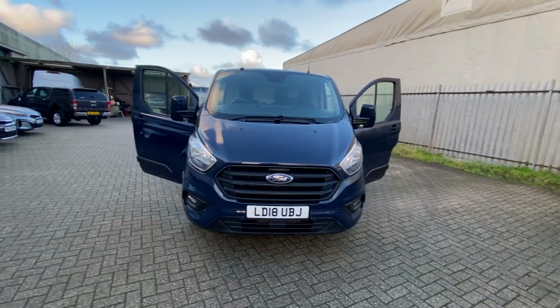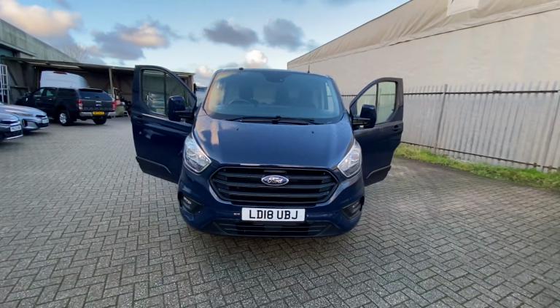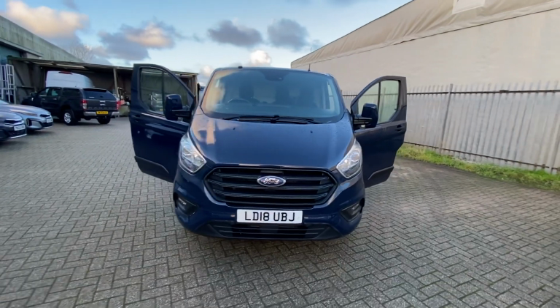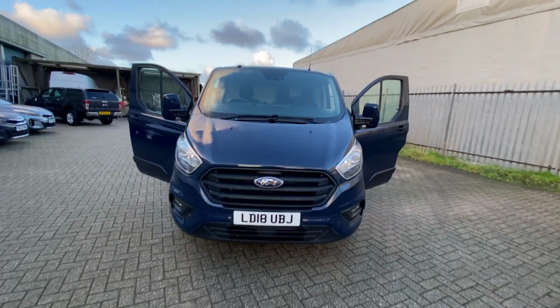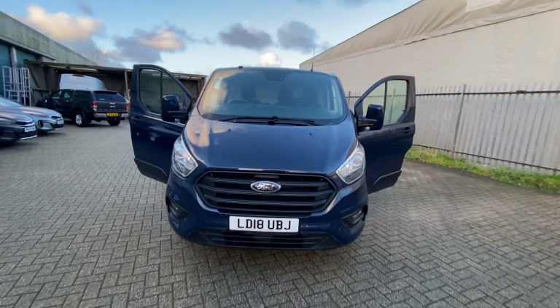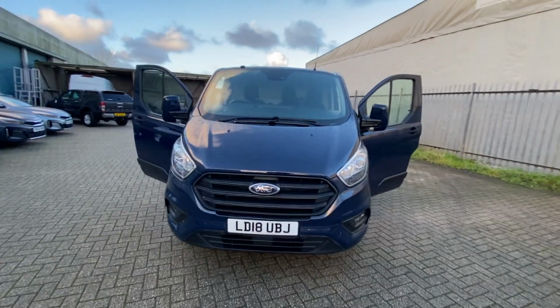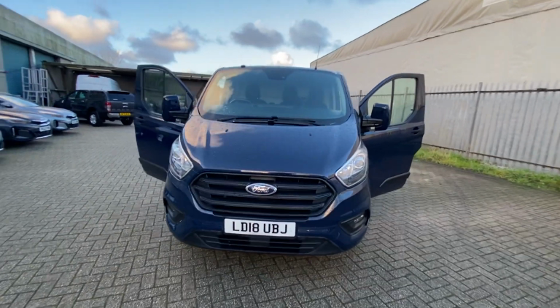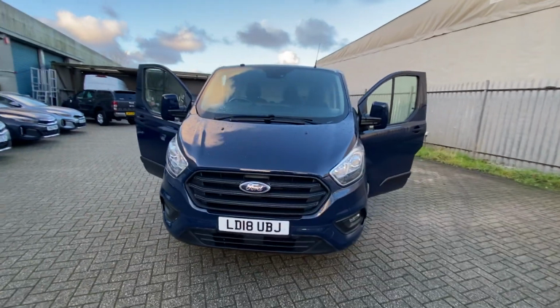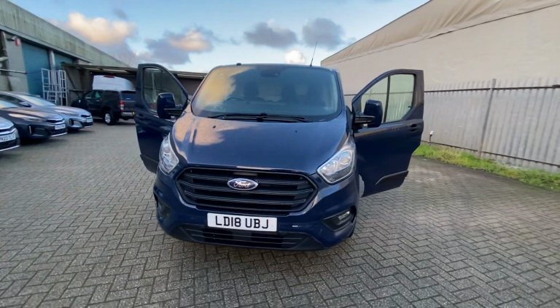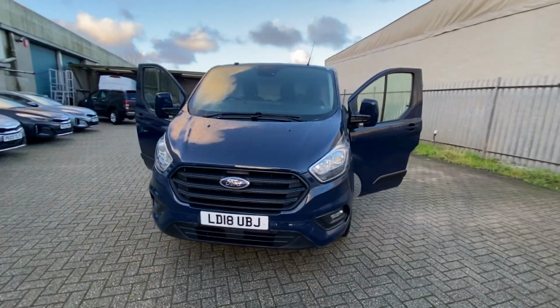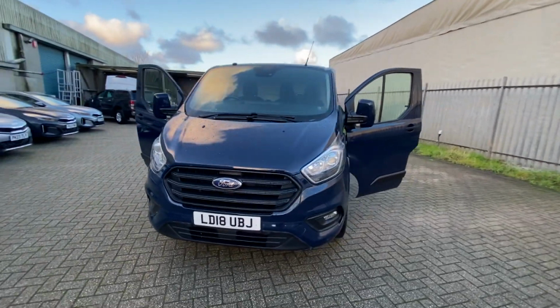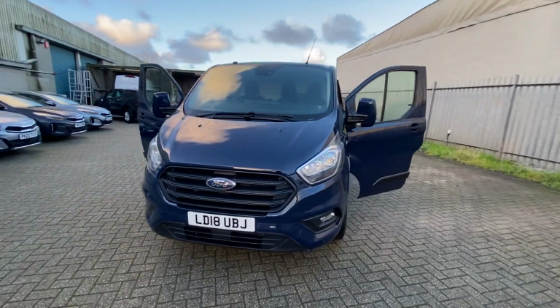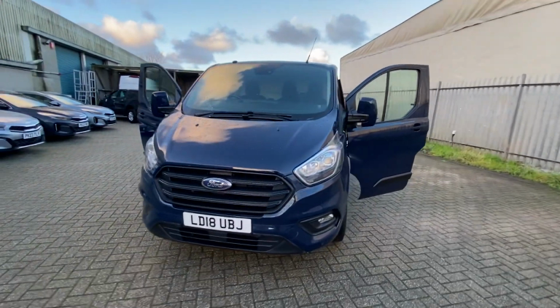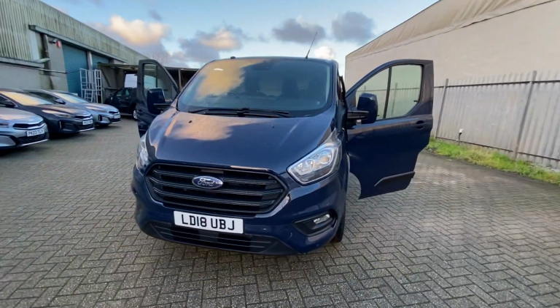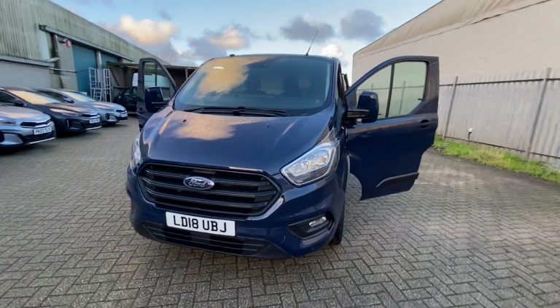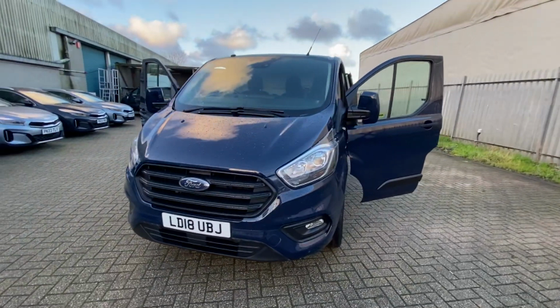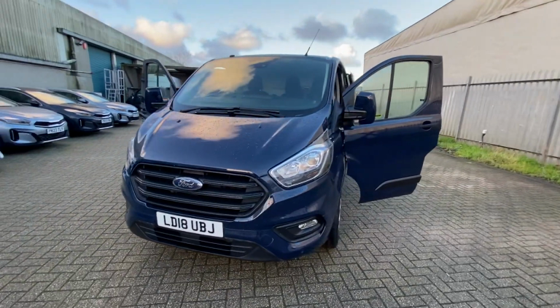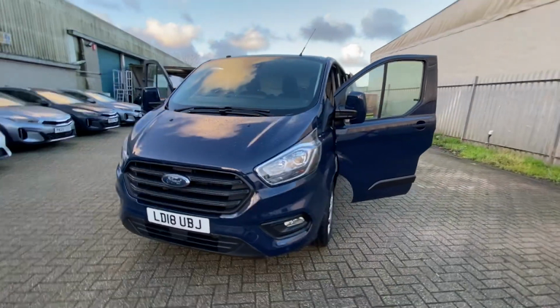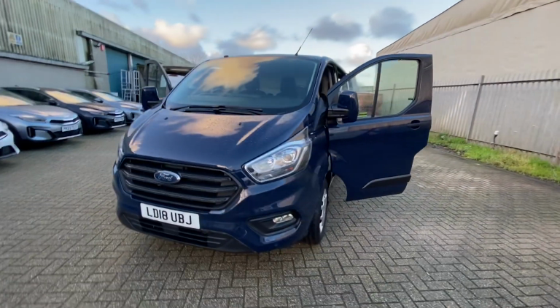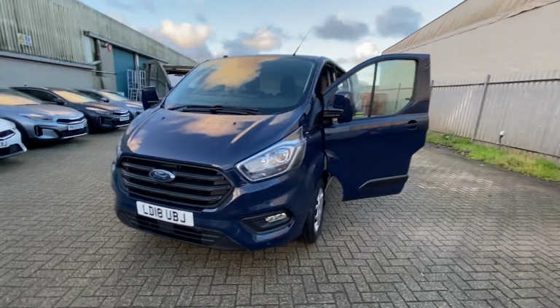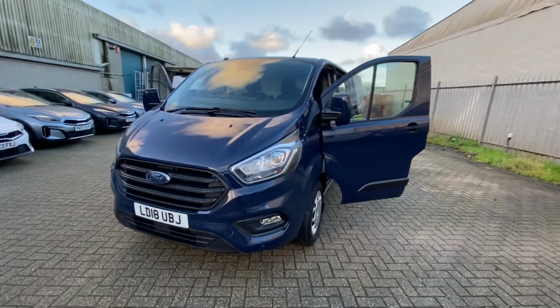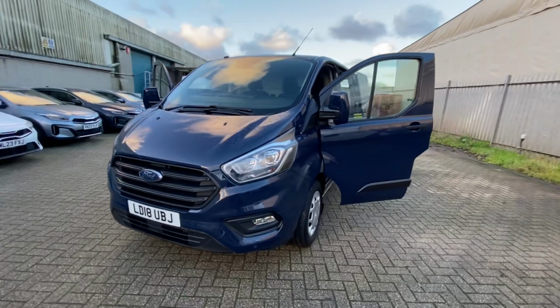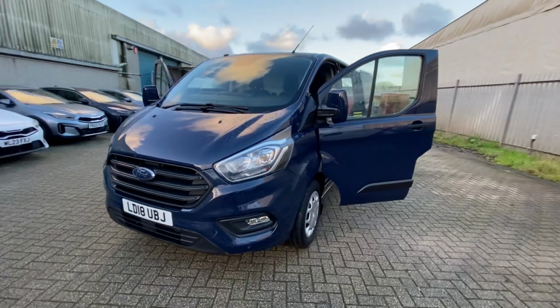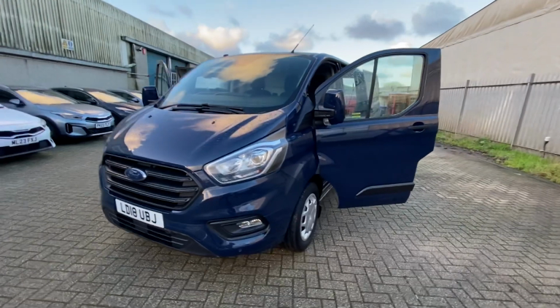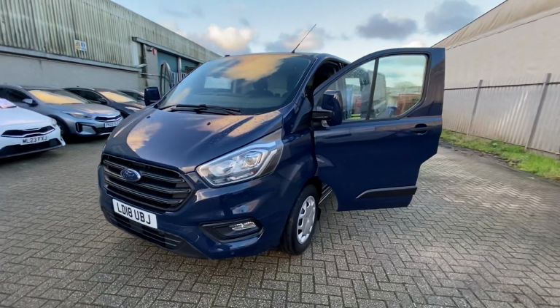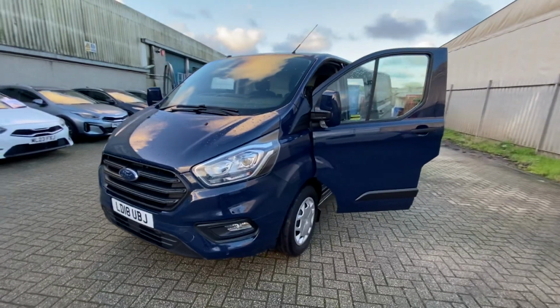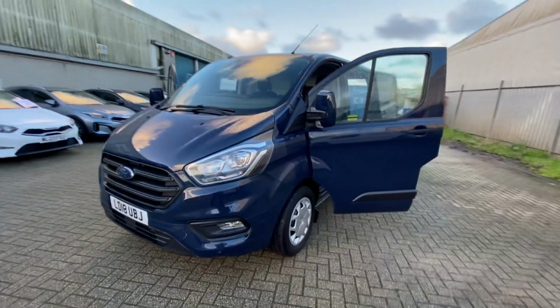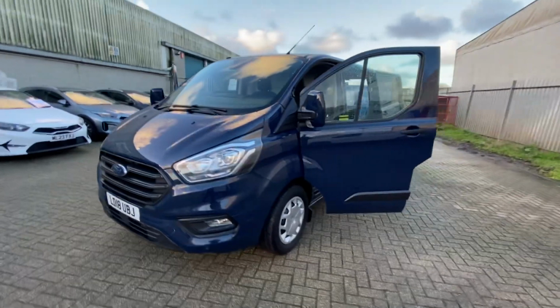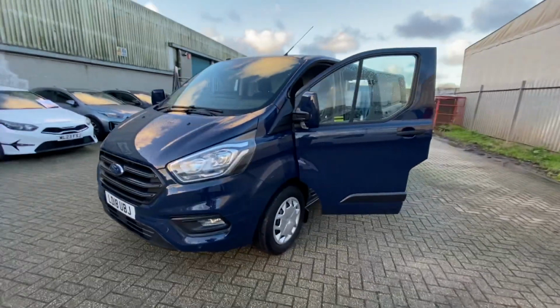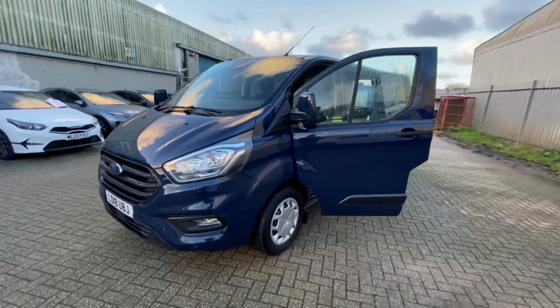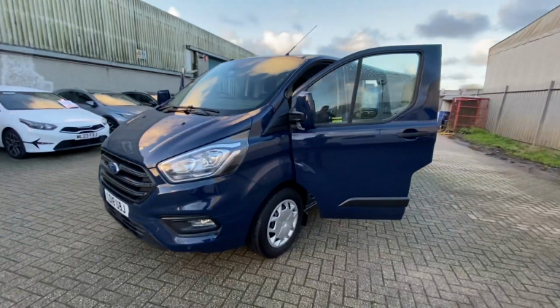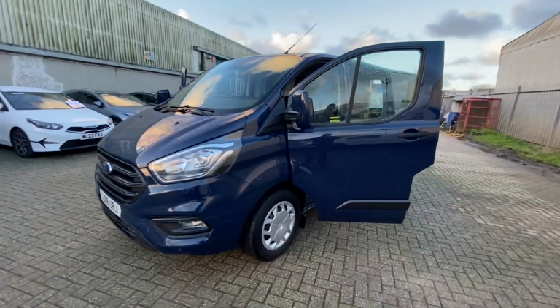Hello and welcome to Dash Van Sales. My name is Adam. Today I have for you this 2018 Ford Transit Custom — a very nice van.